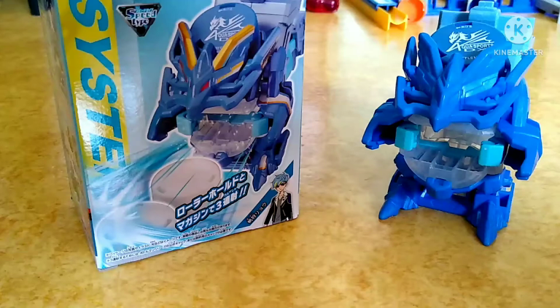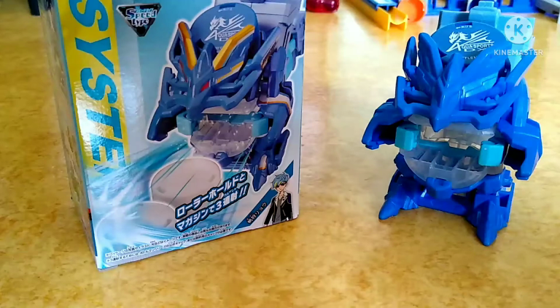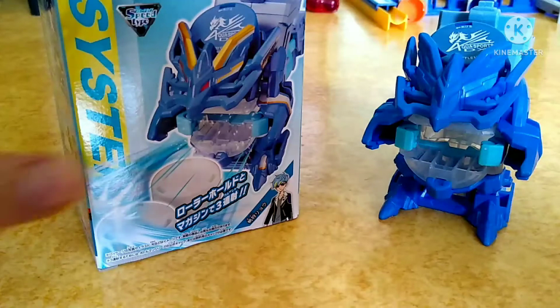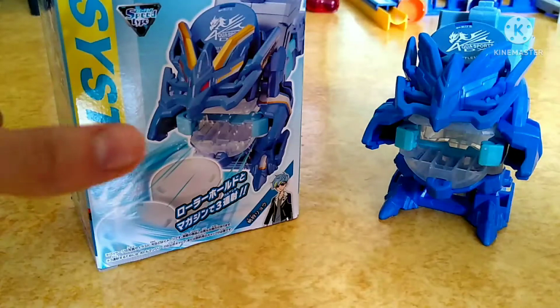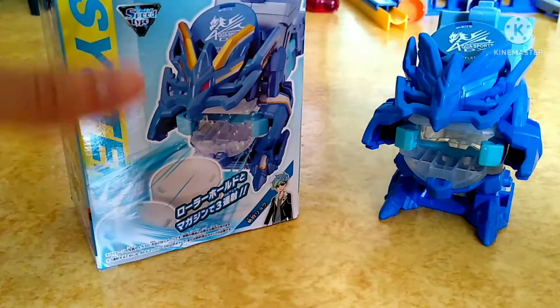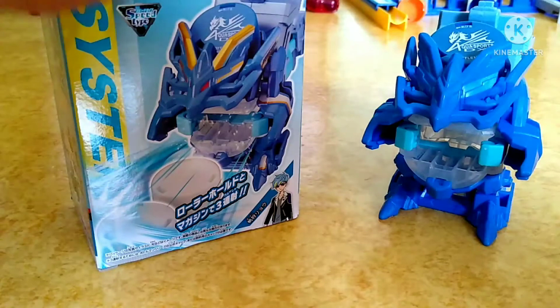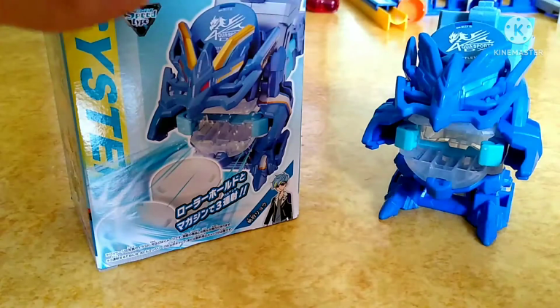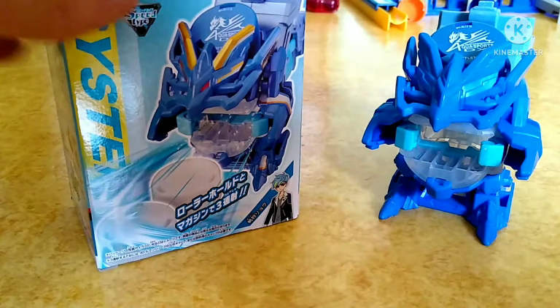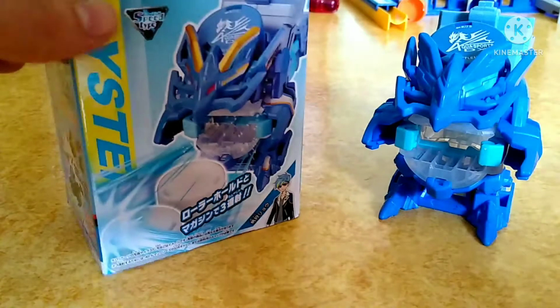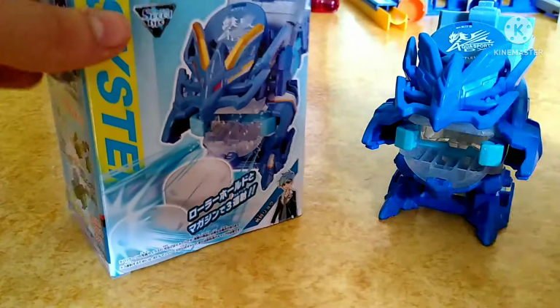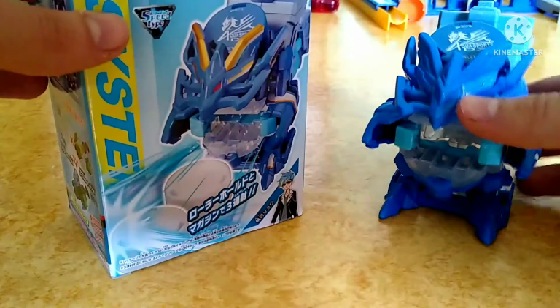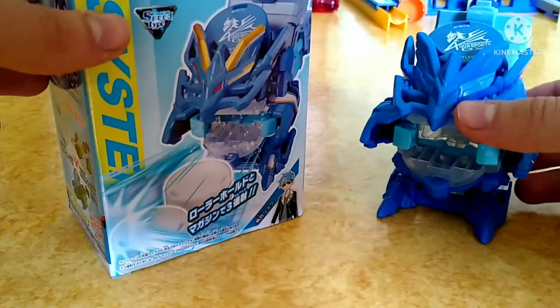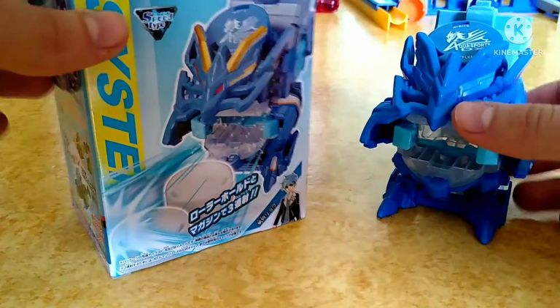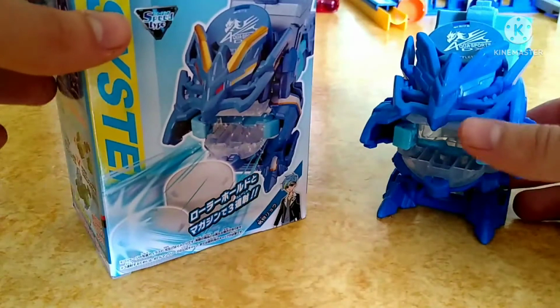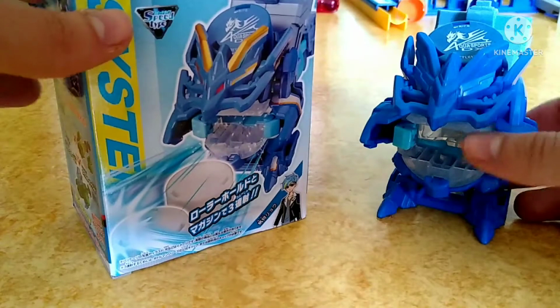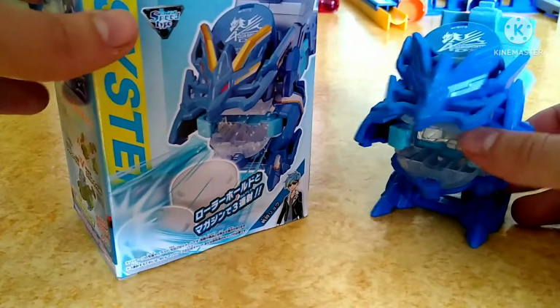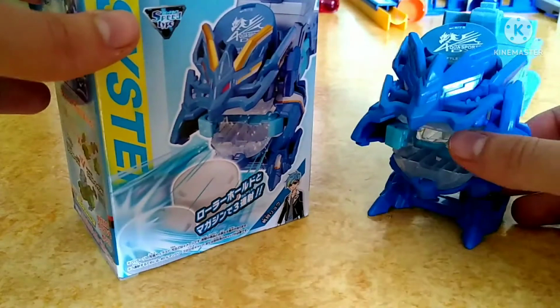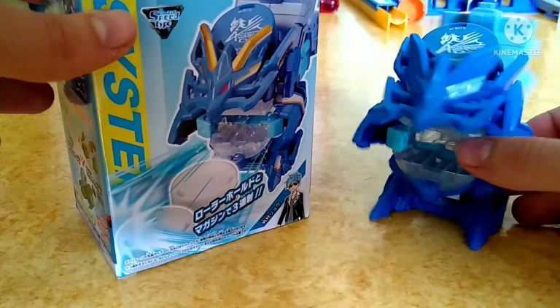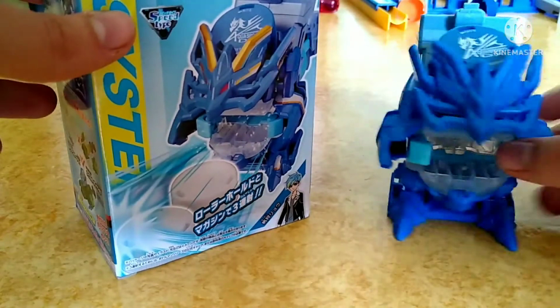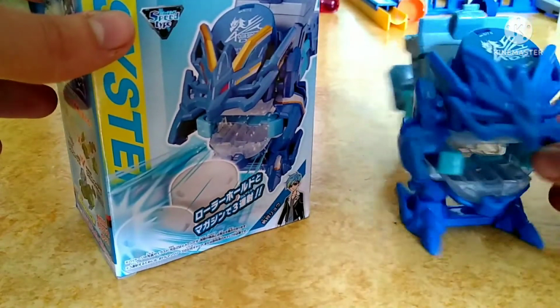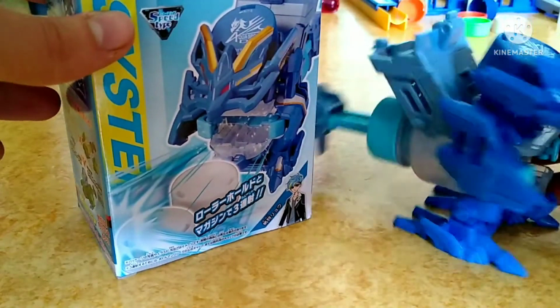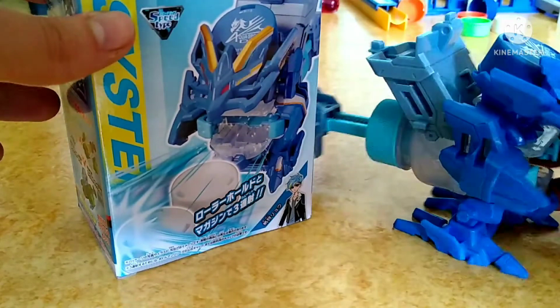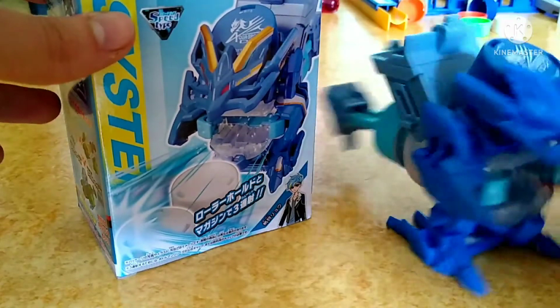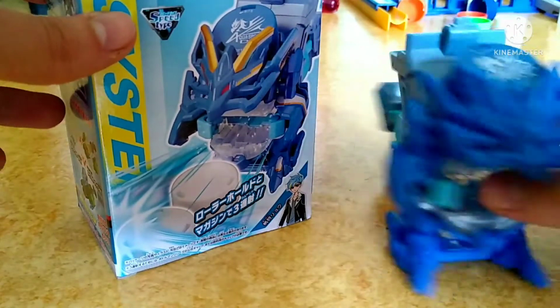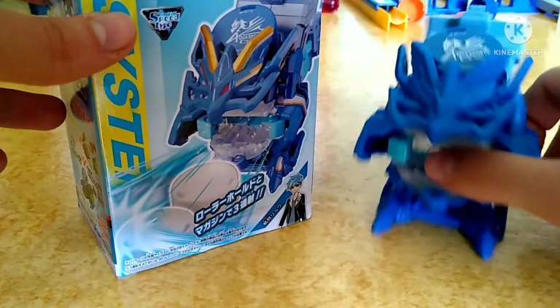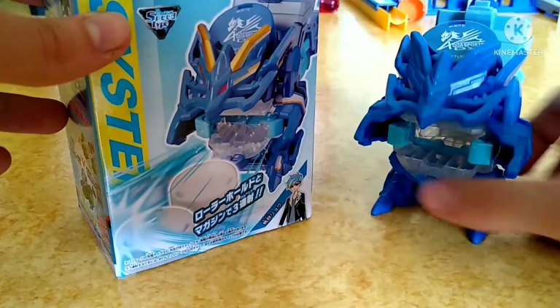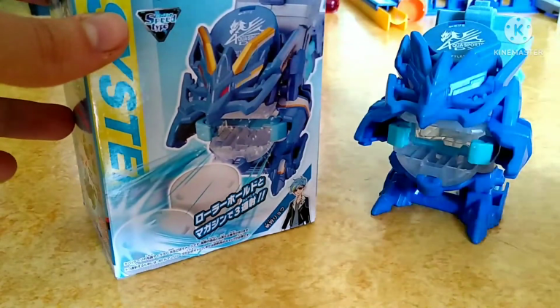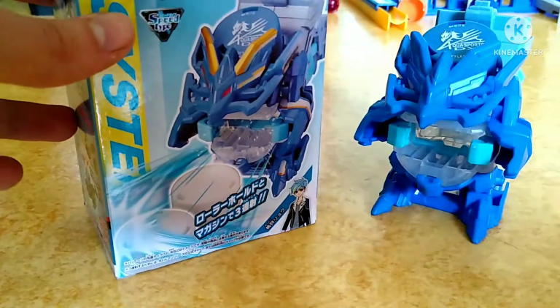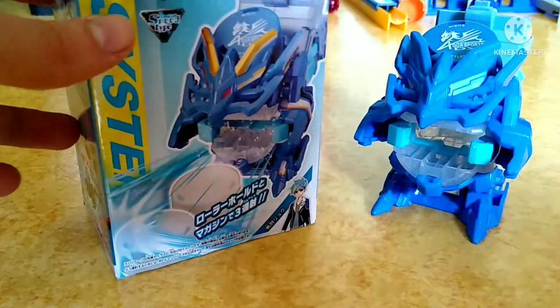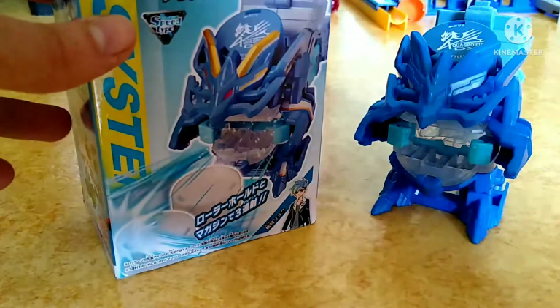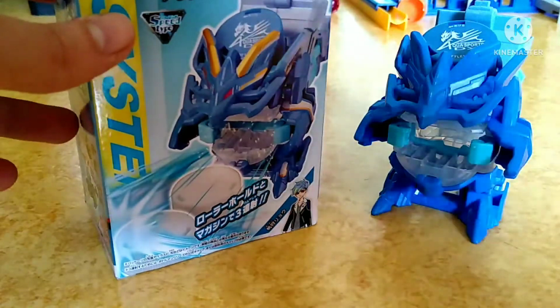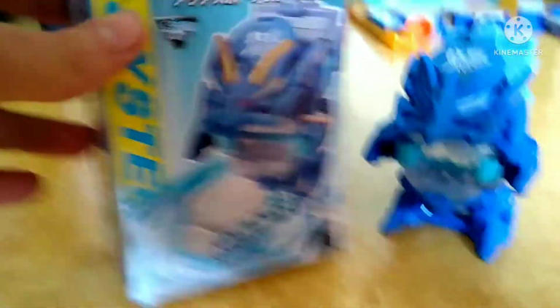Guys, today we have Aqua Sports DX review. Very poggers indeed.